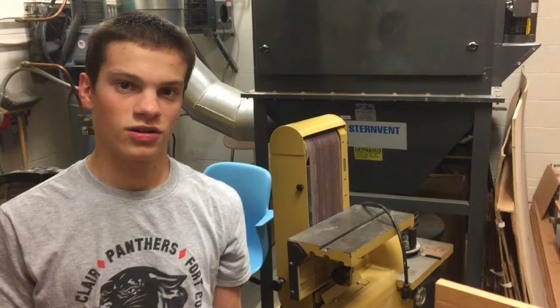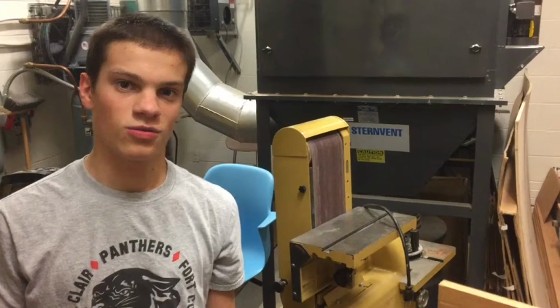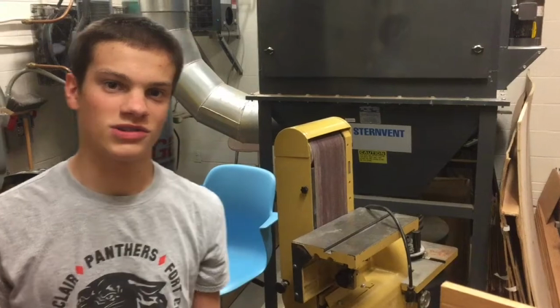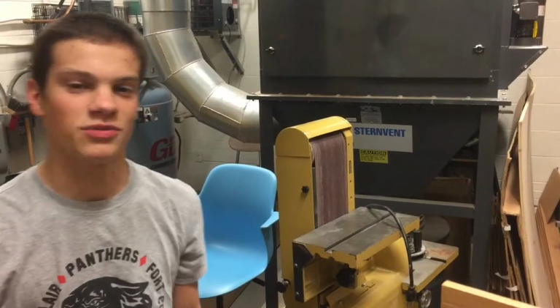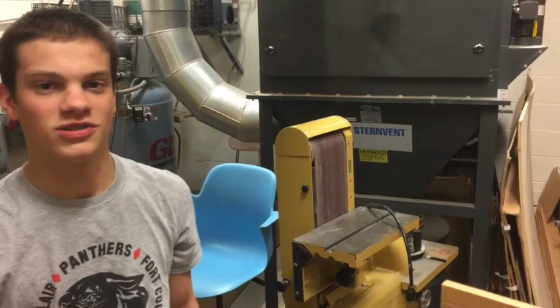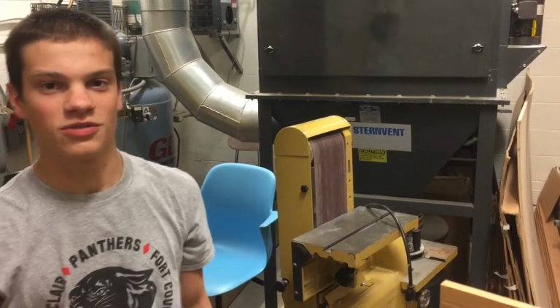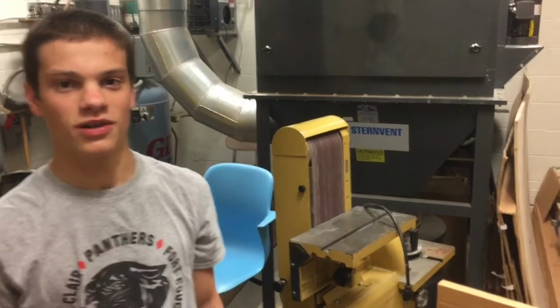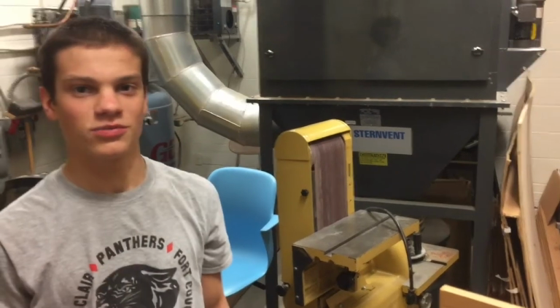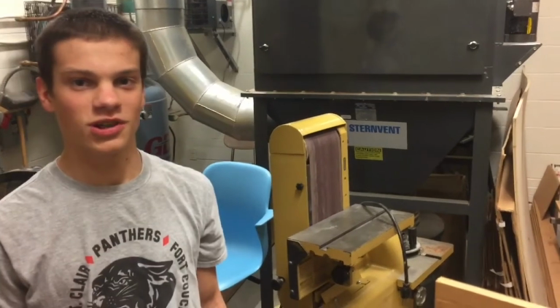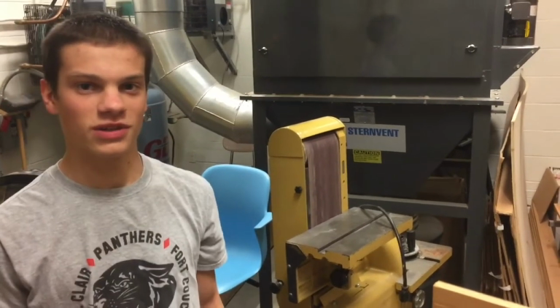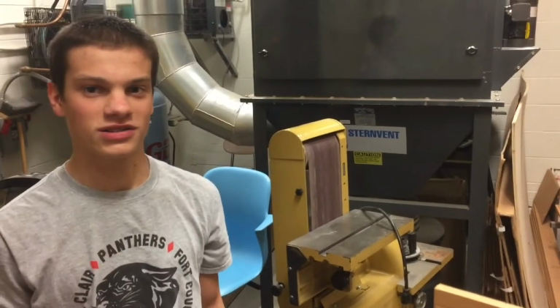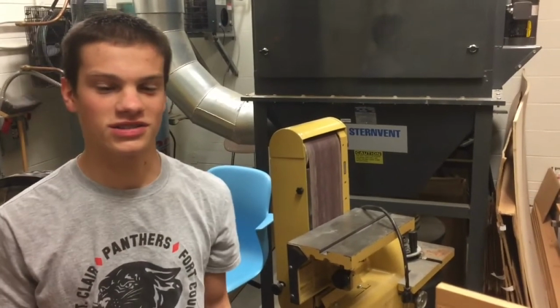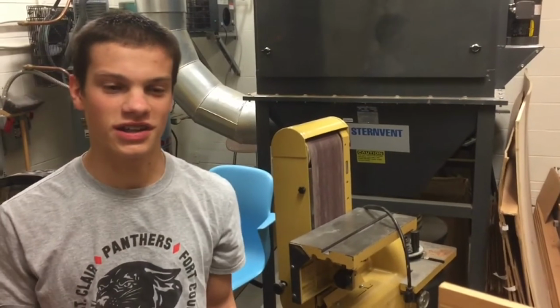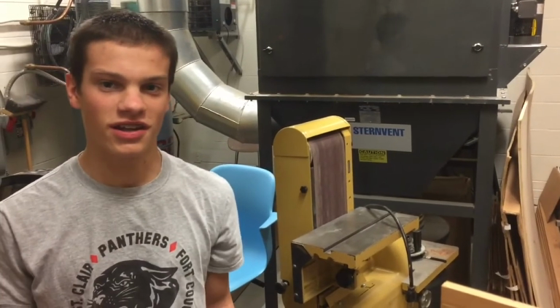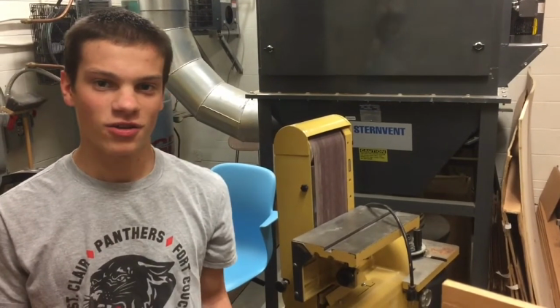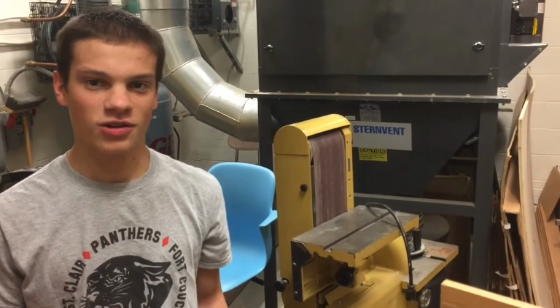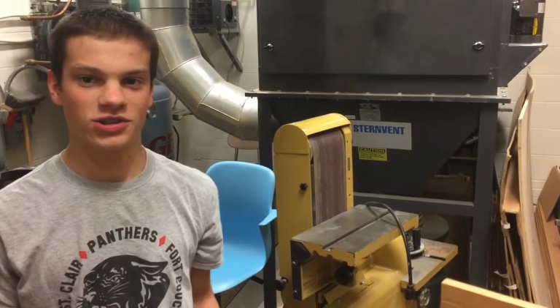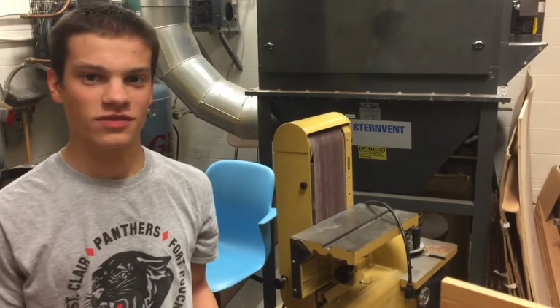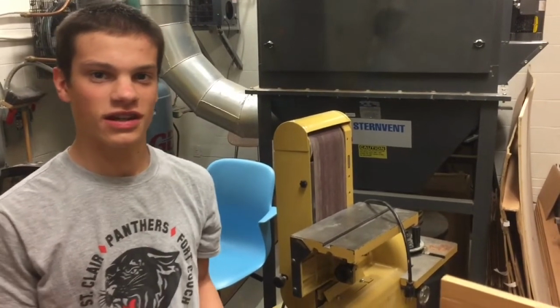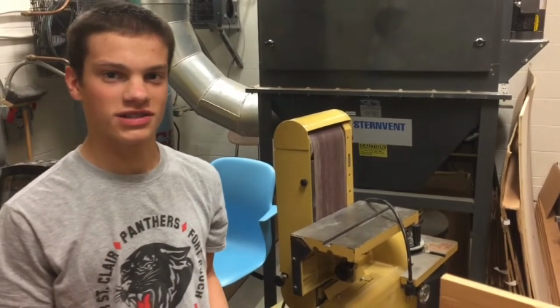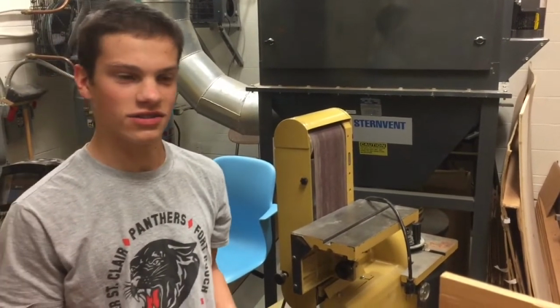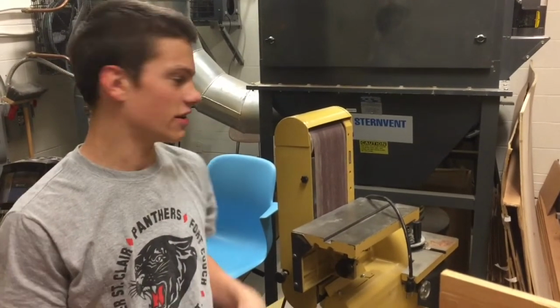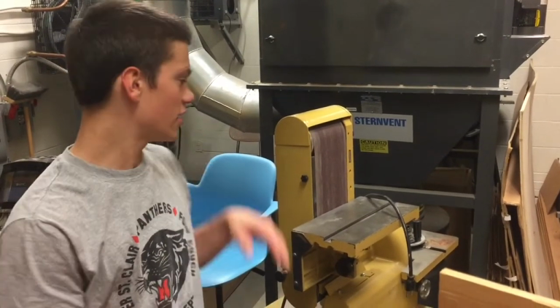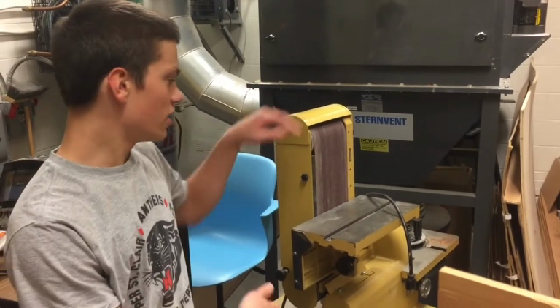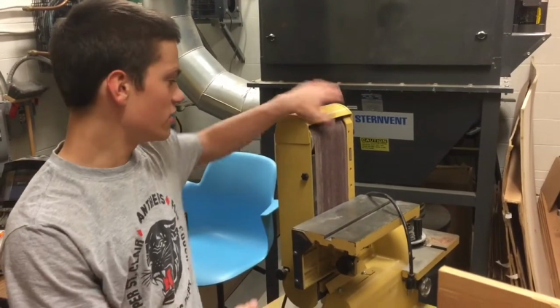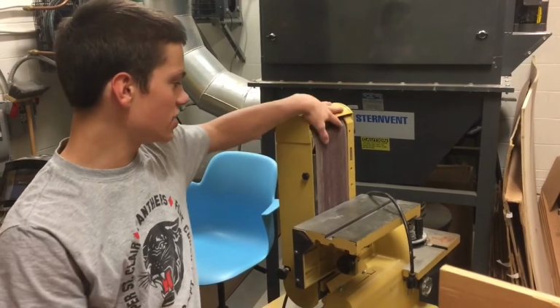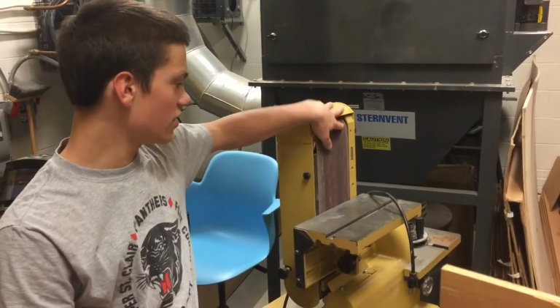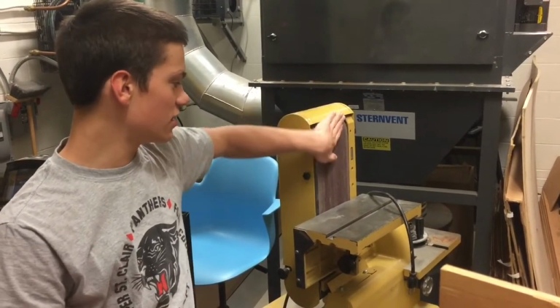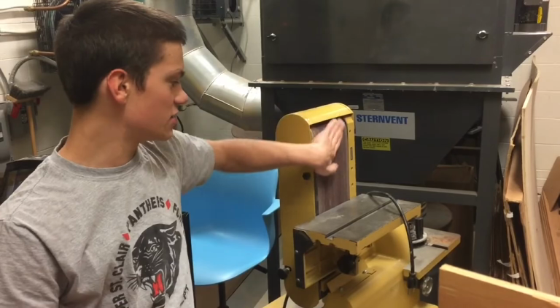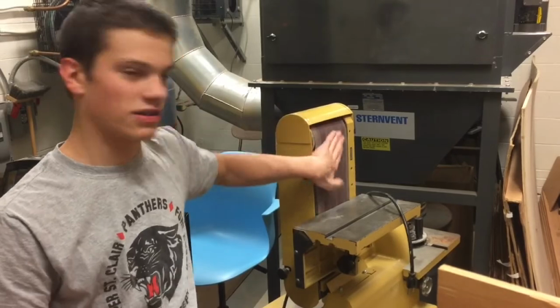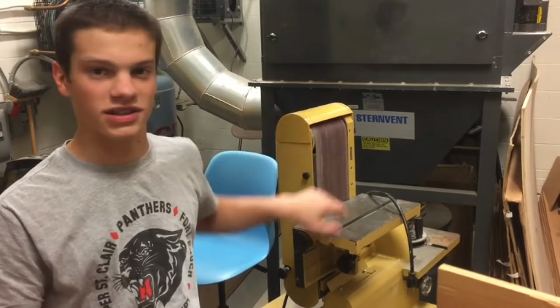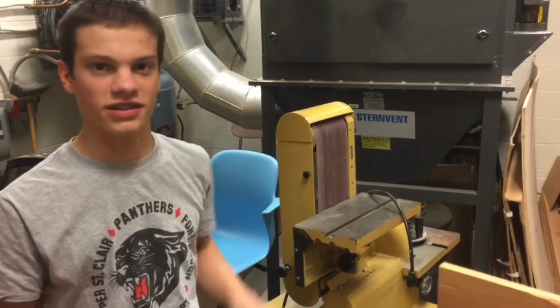What's up YouTube? I'm John Wheels and today we're going to be shaving down the cylinder head using this belt sander.